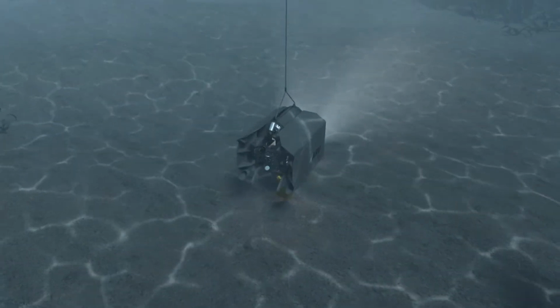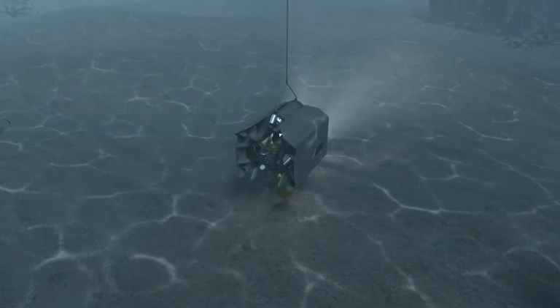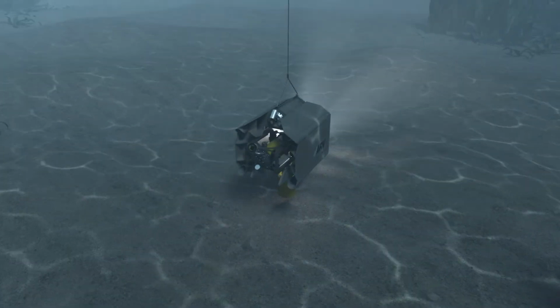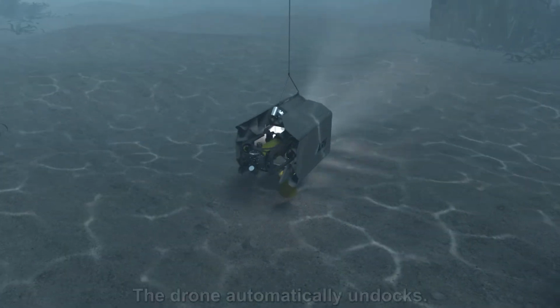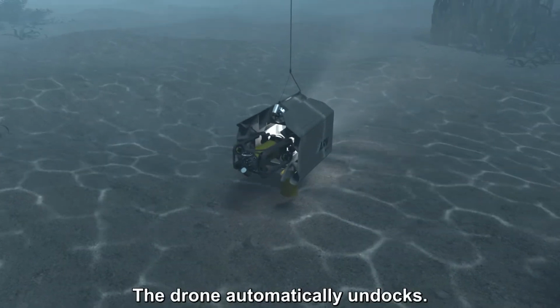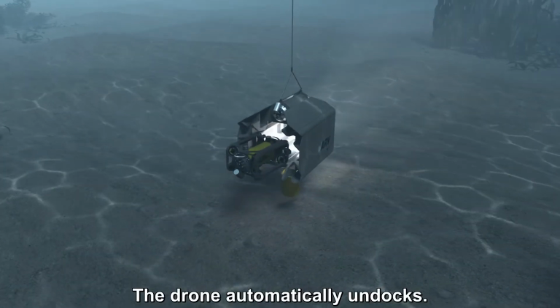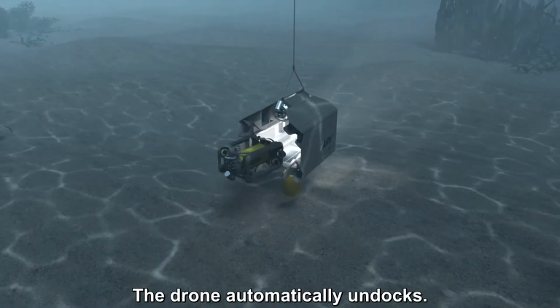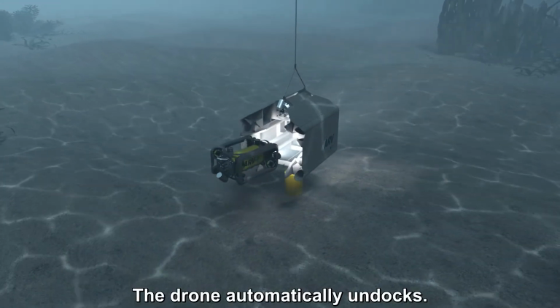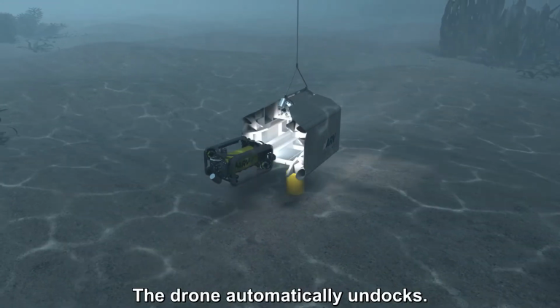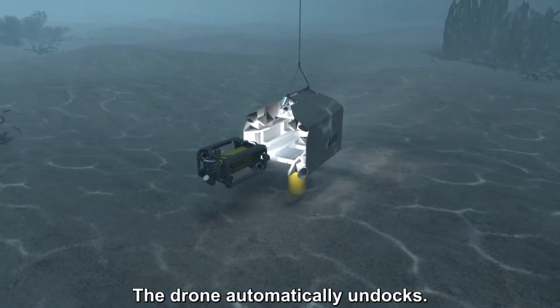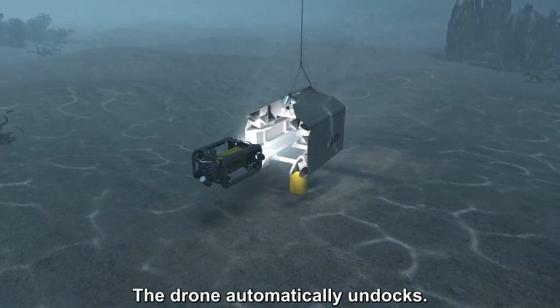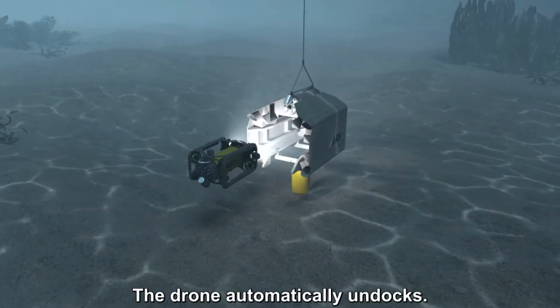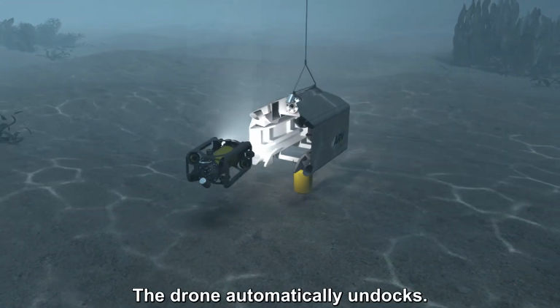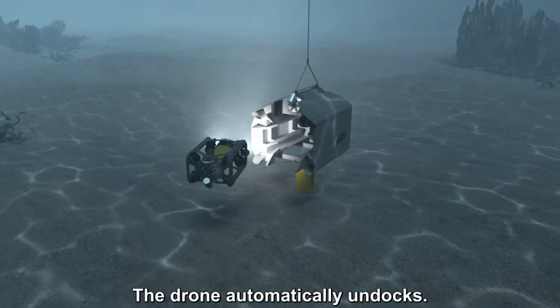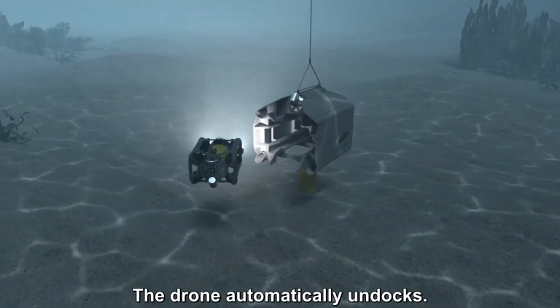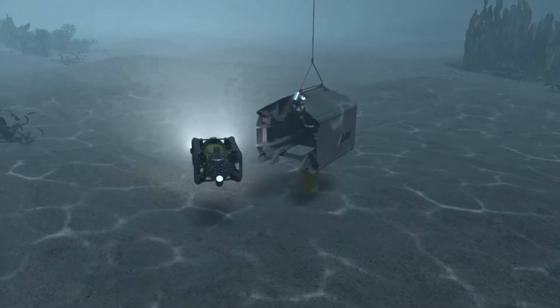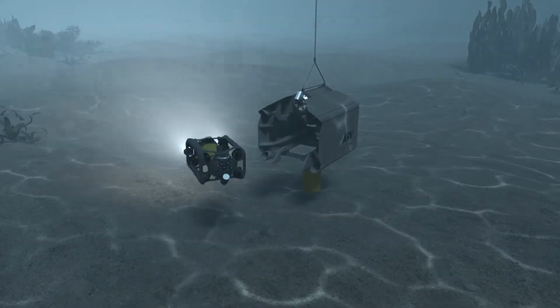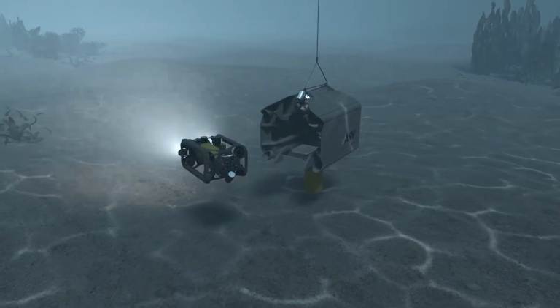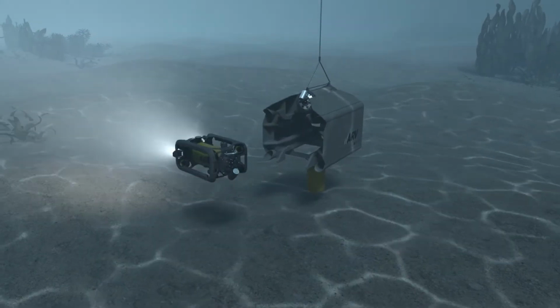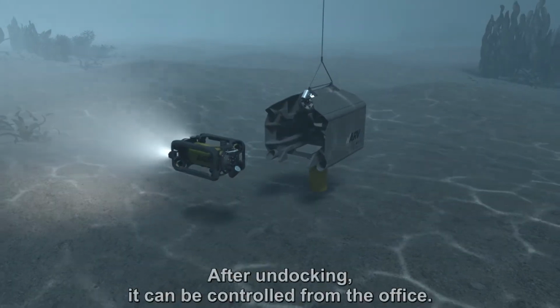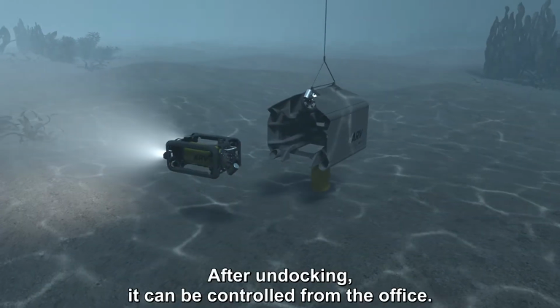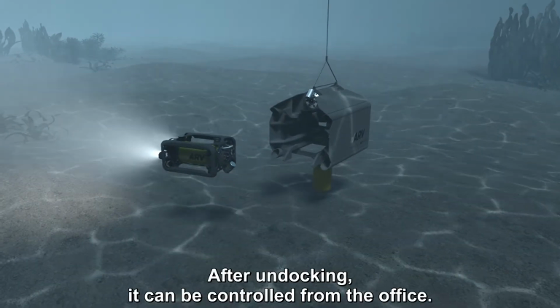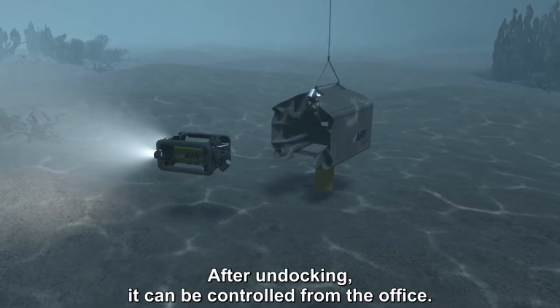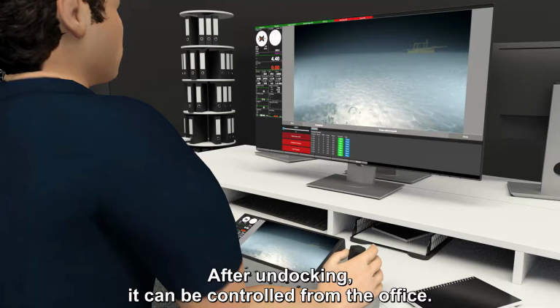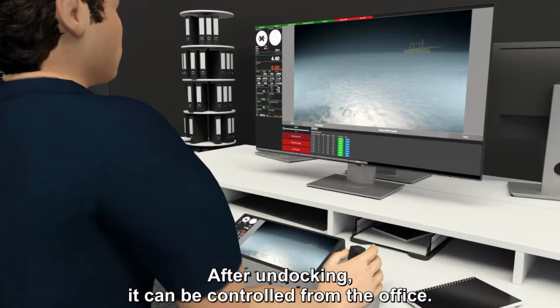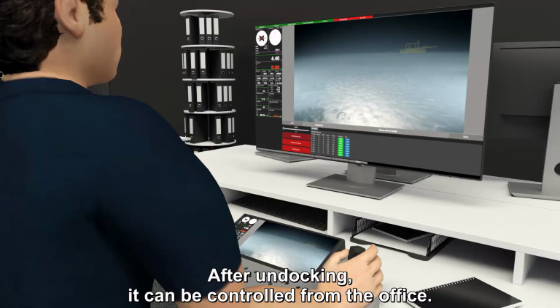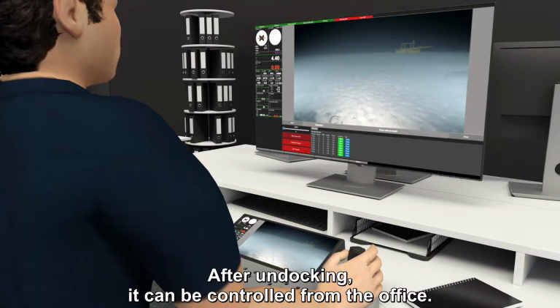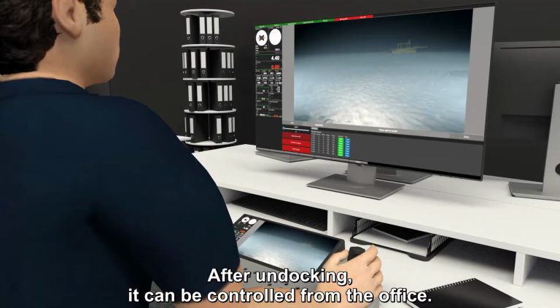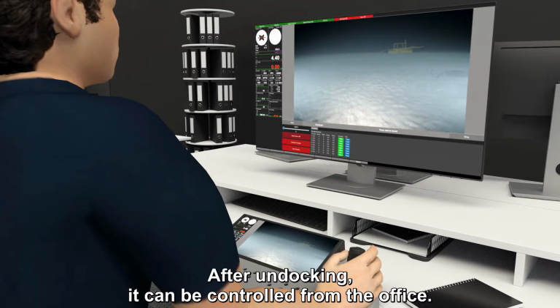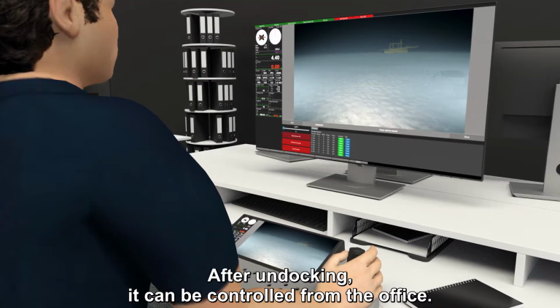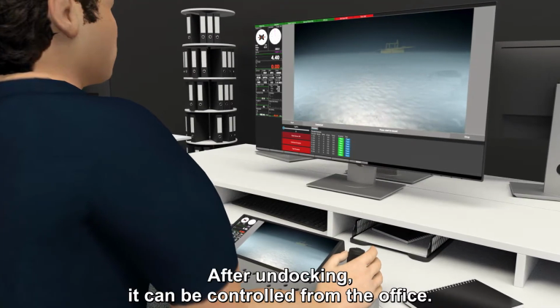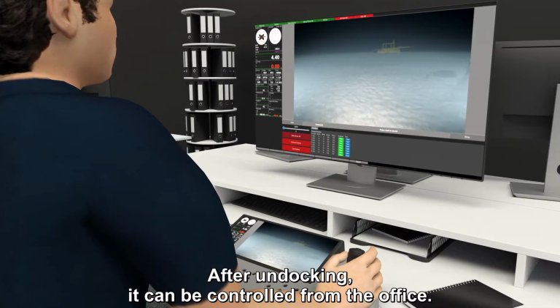The drone automatically undocks. After undocking, it can be controlled from the office.